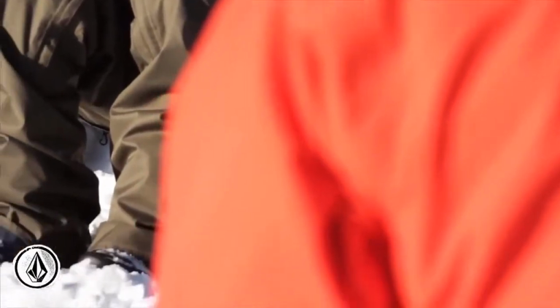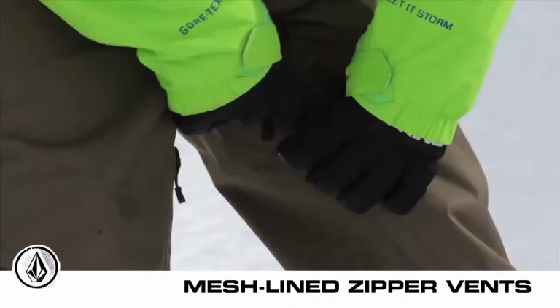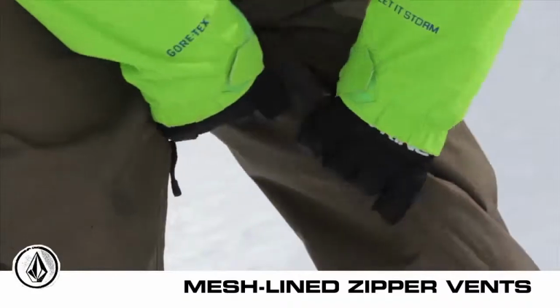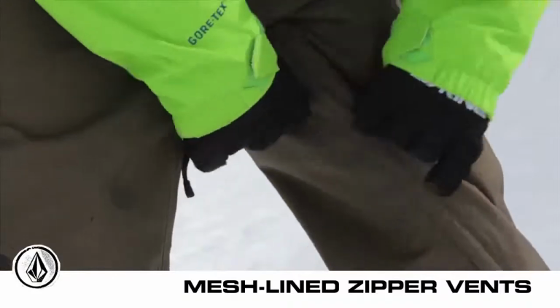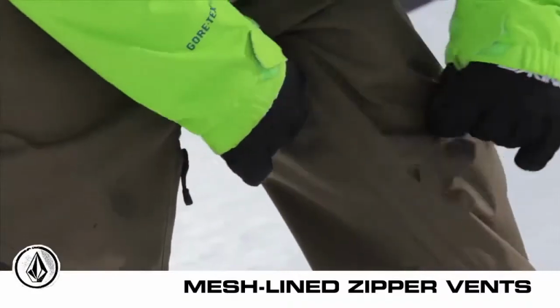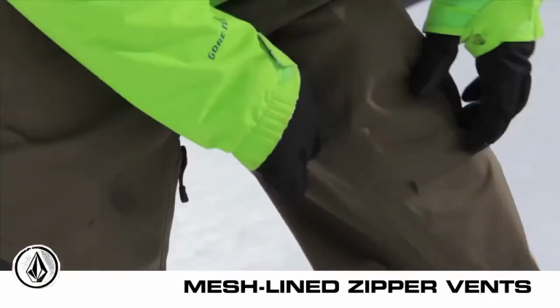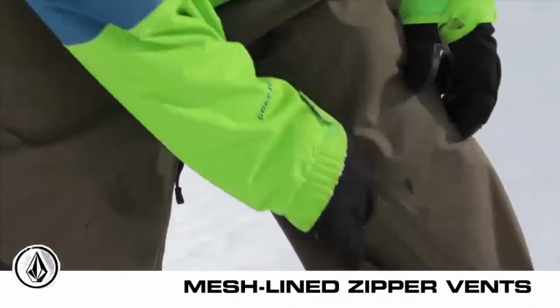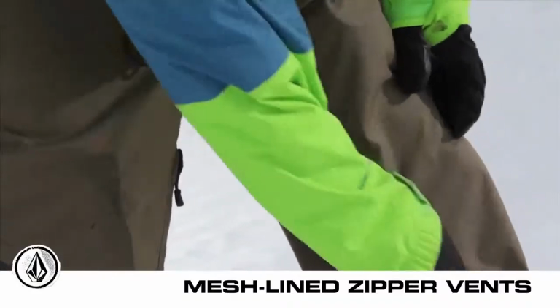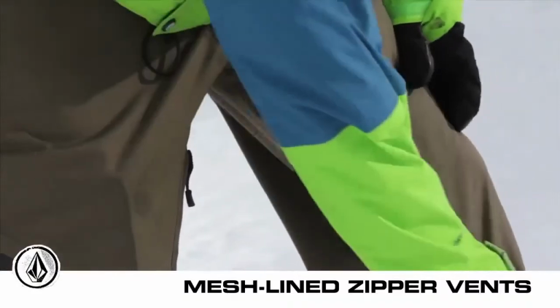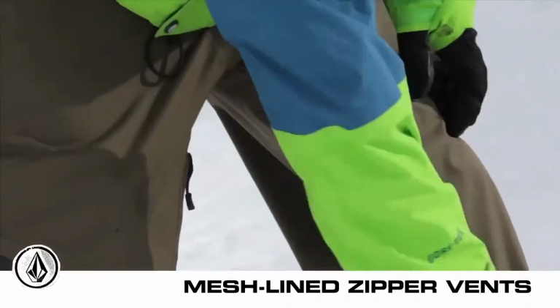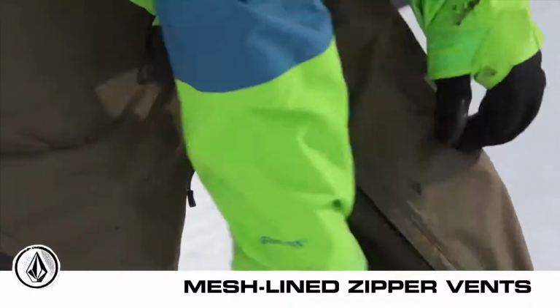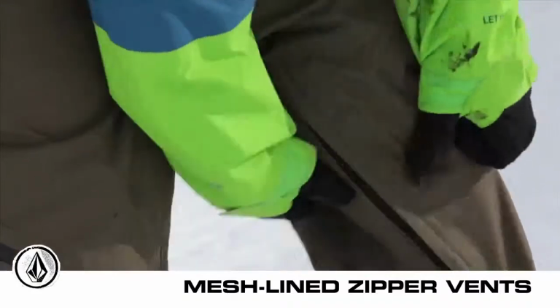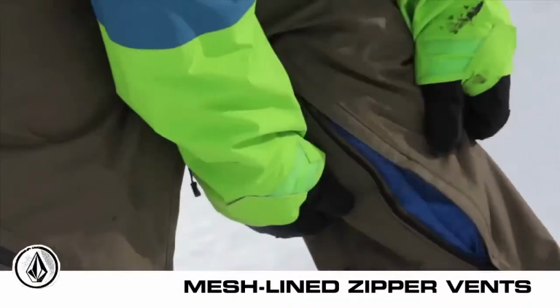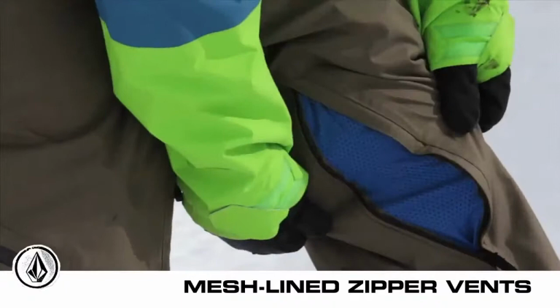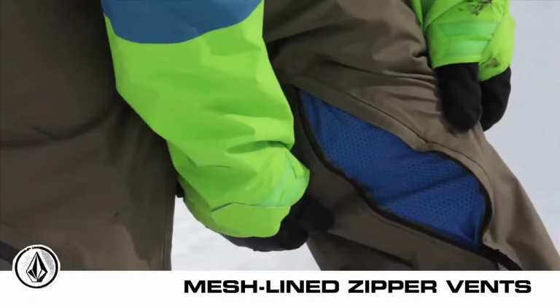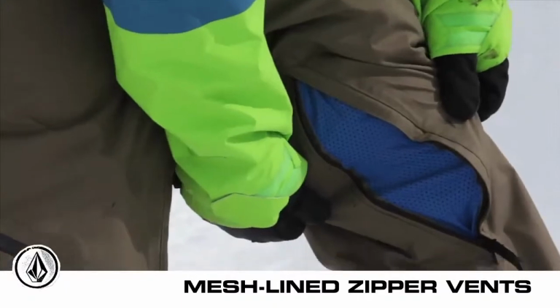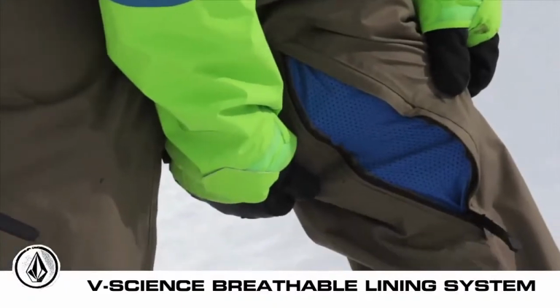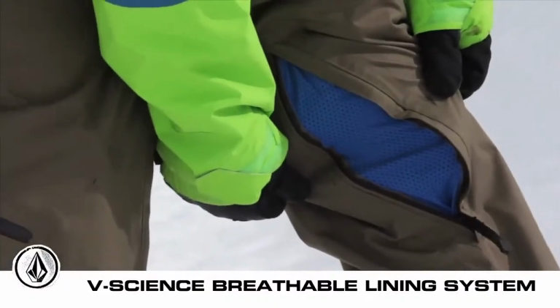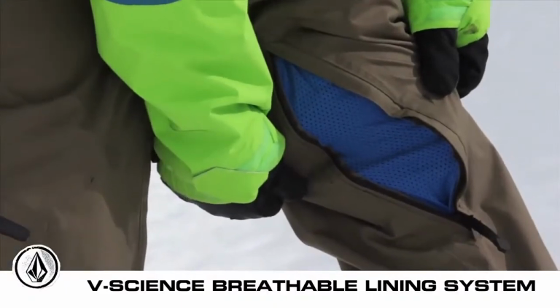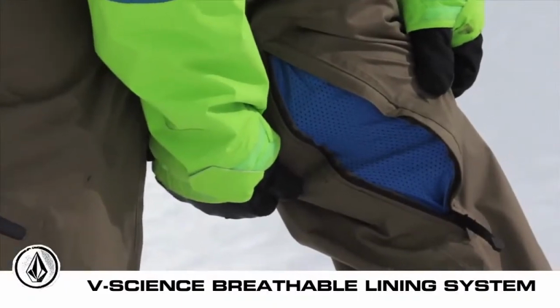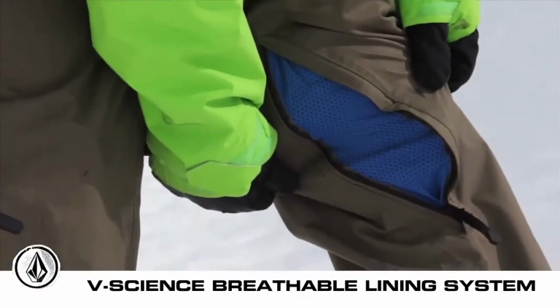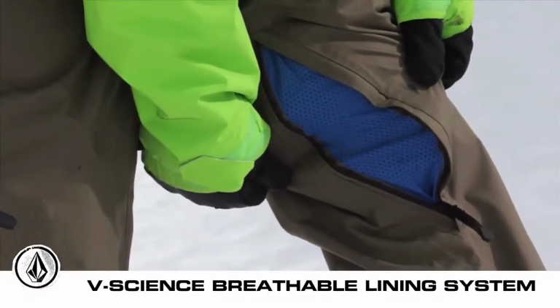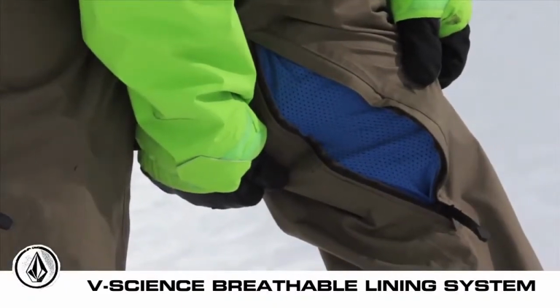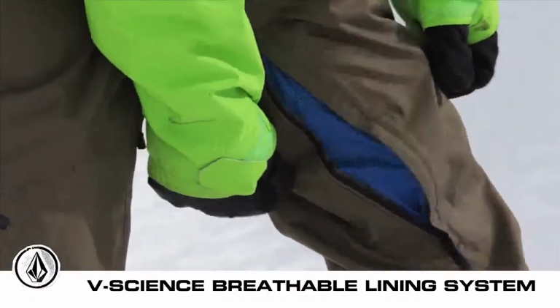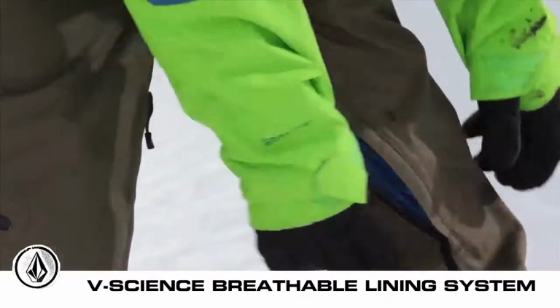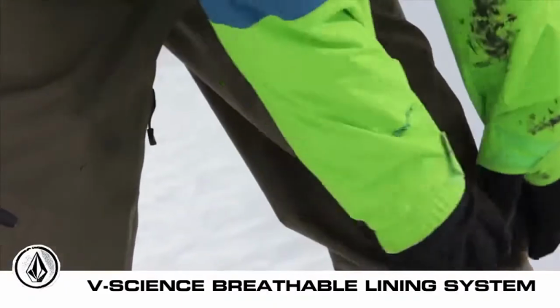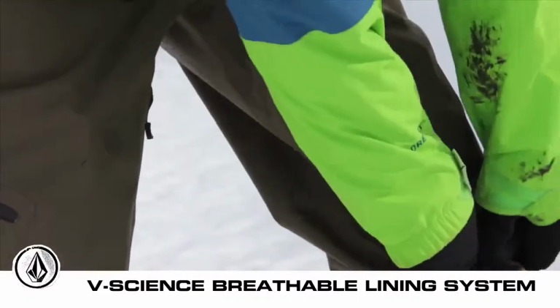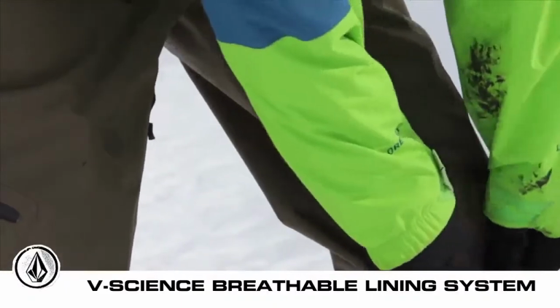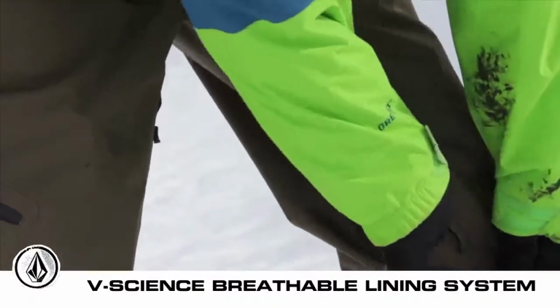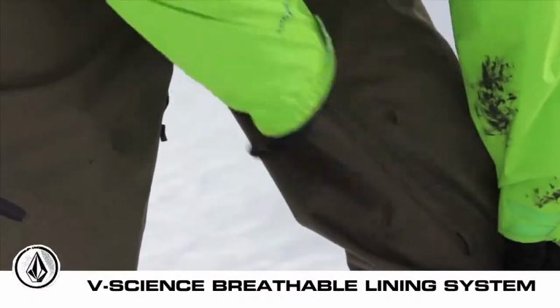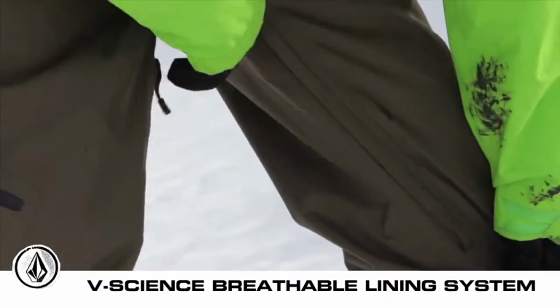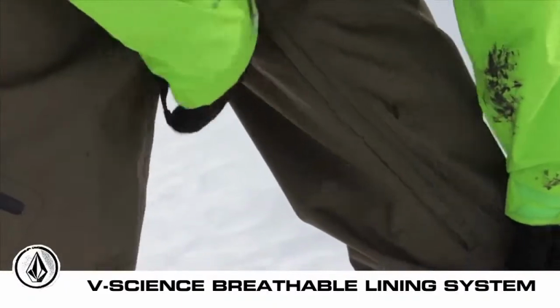This pant has mesh-lined zippered vents, which complement the V-Science breathable lining system very well.